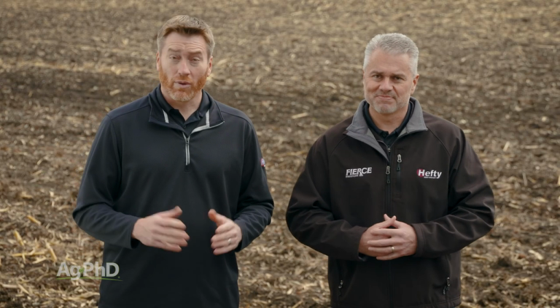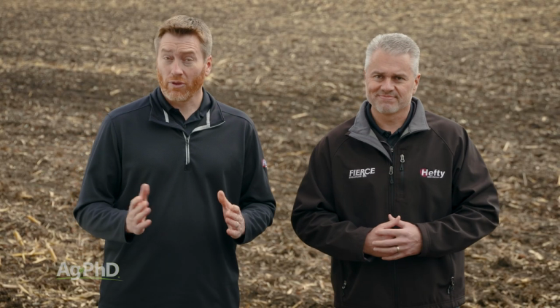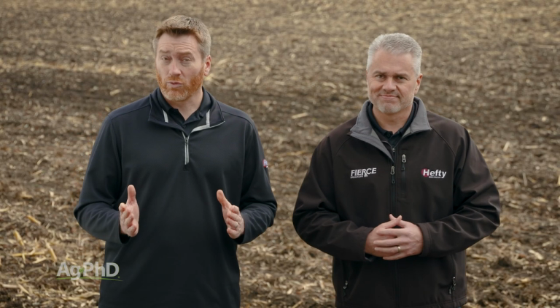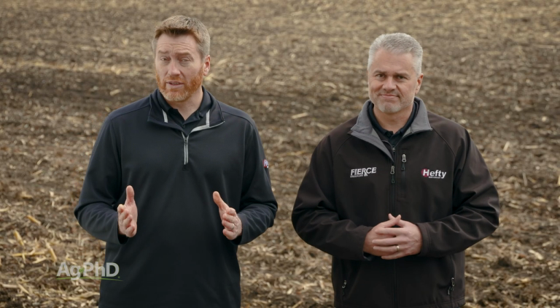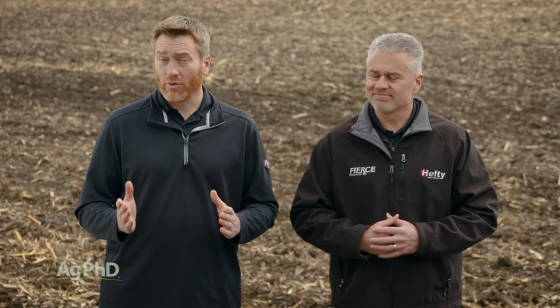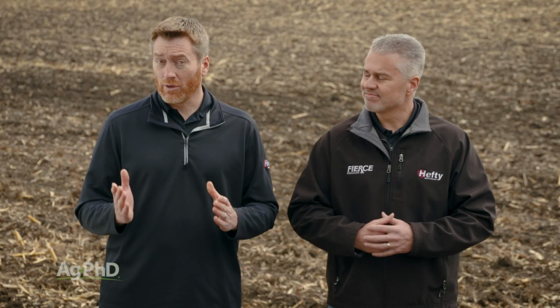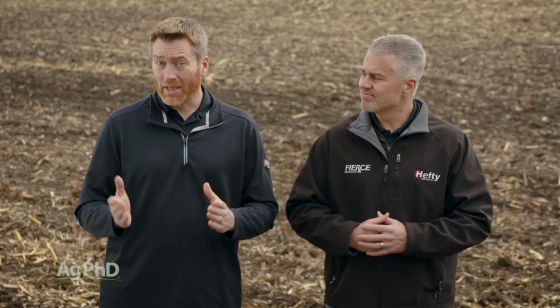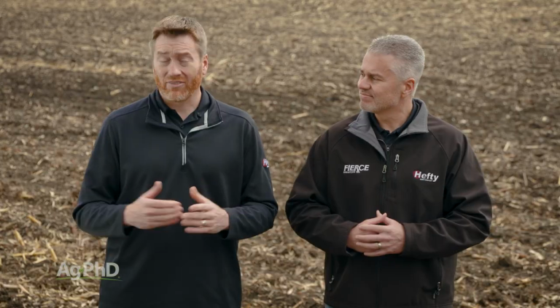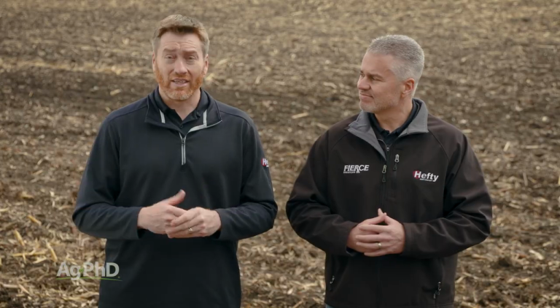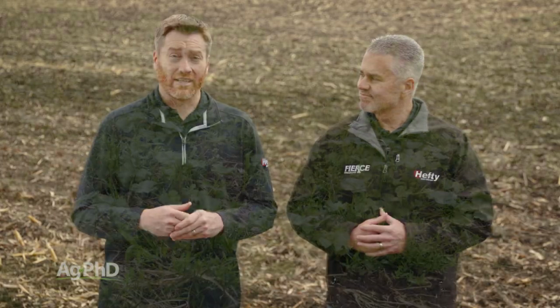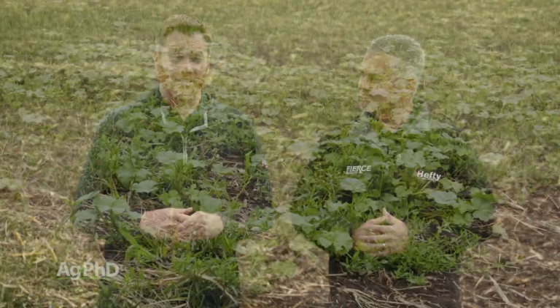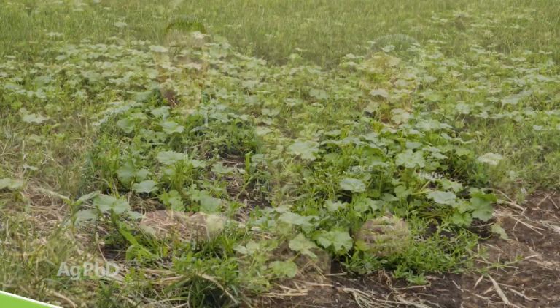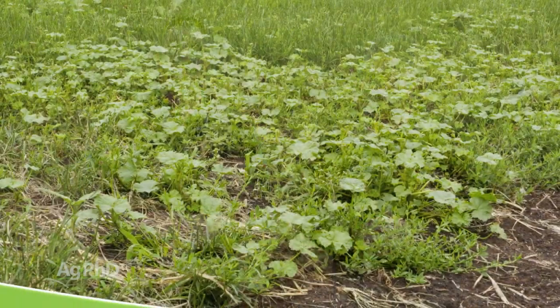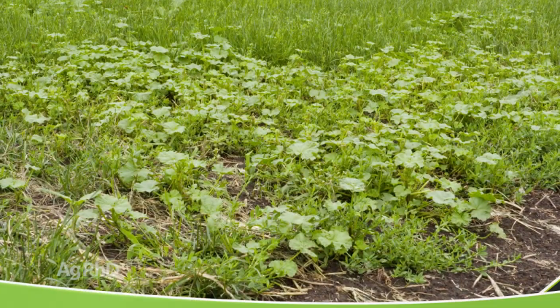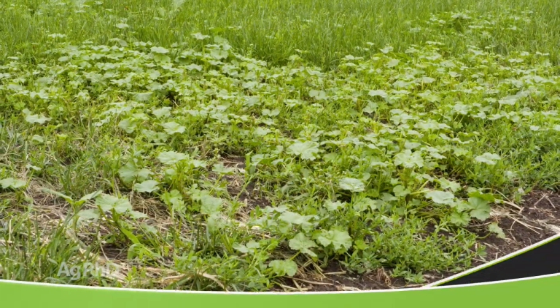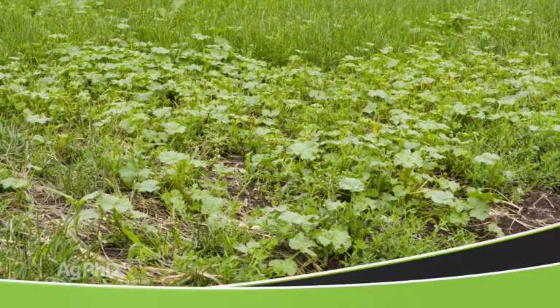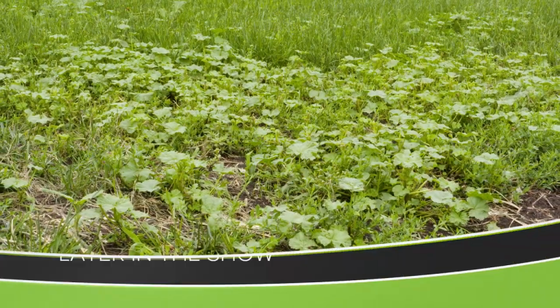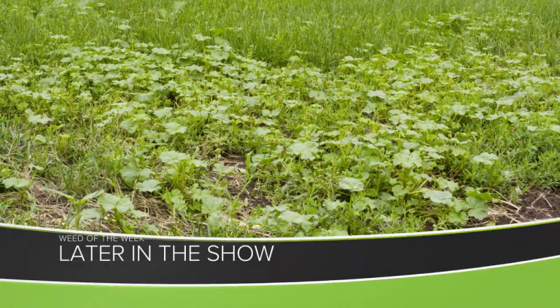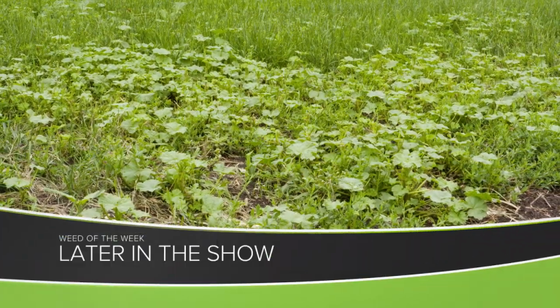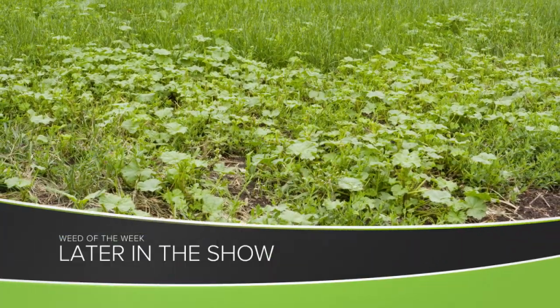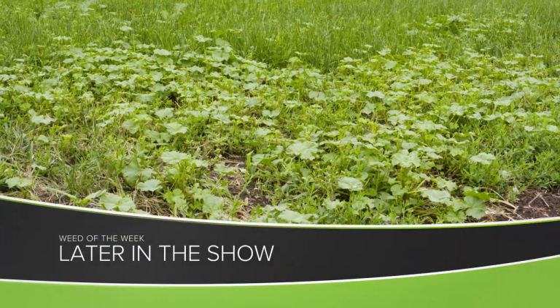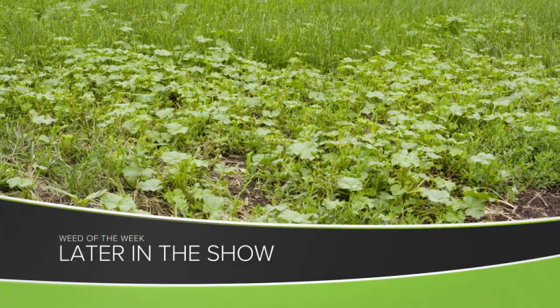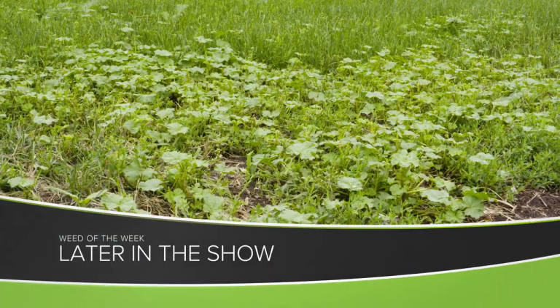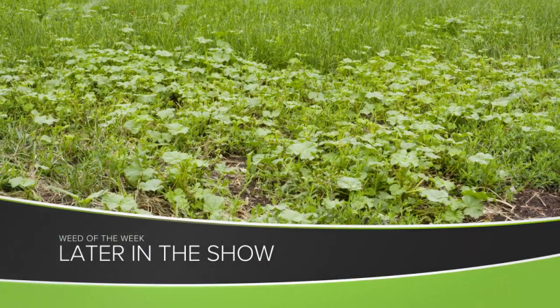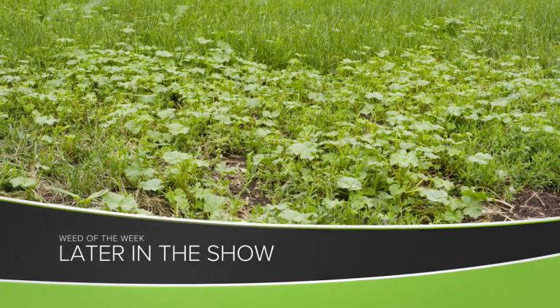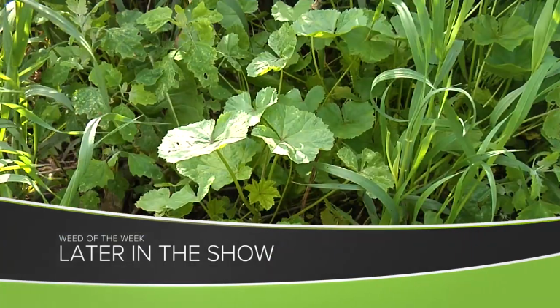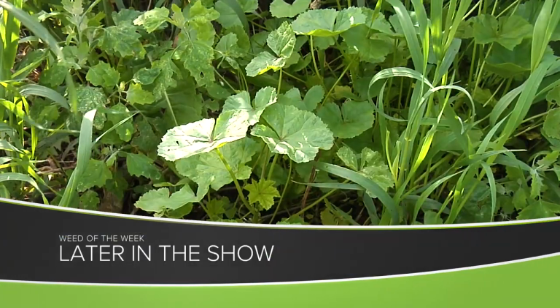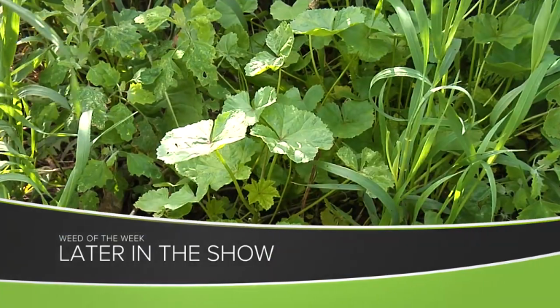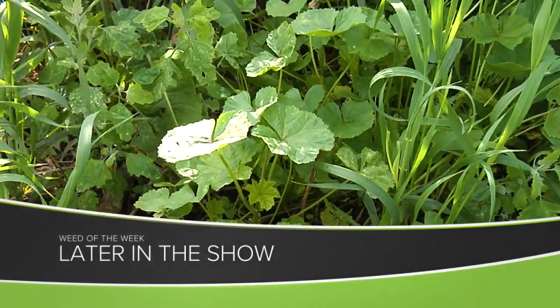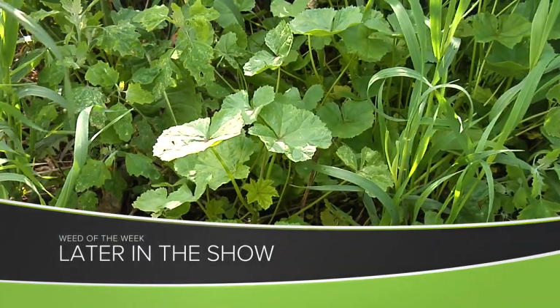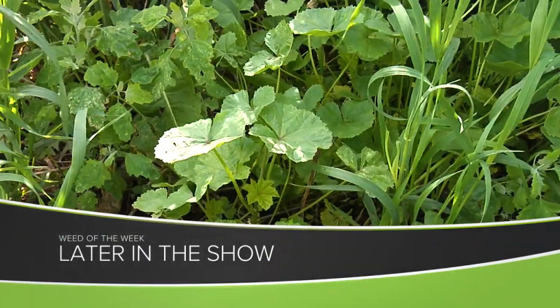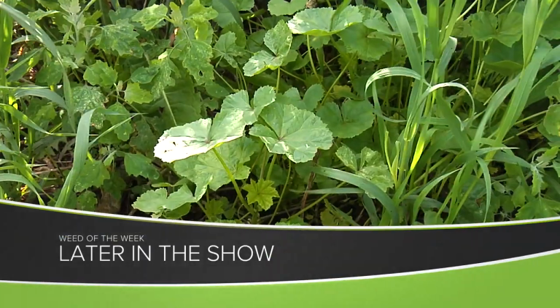One of those weeds that we may see in a ditch is our Weed of the Week. We'll show you how to stop it later in the show.